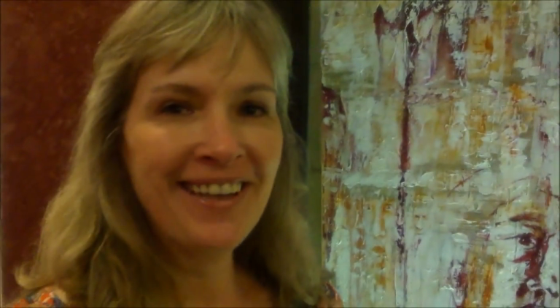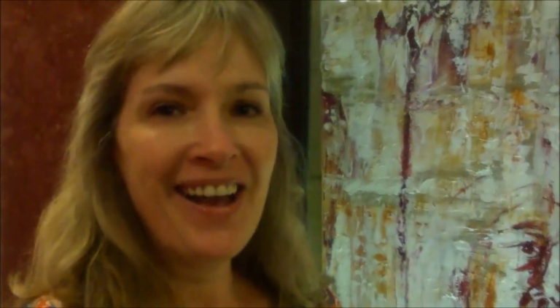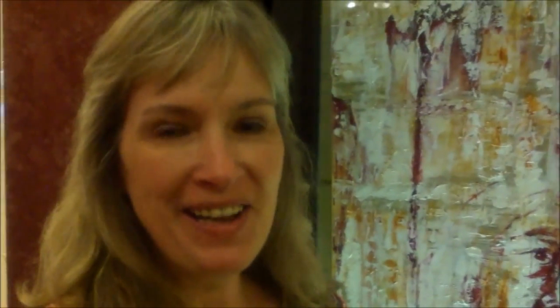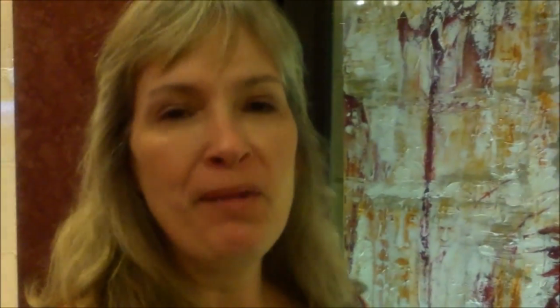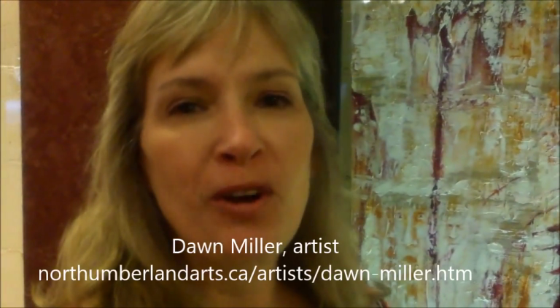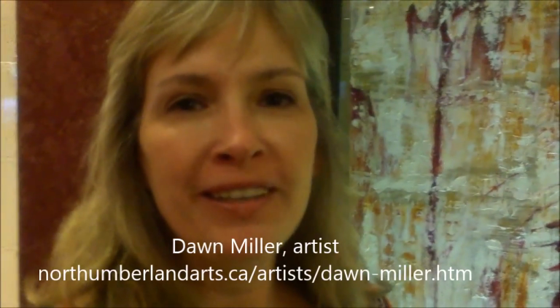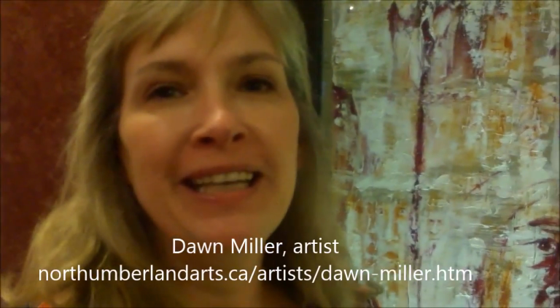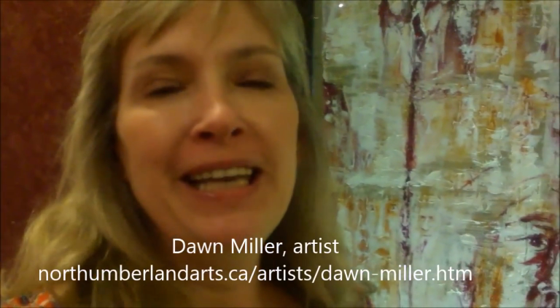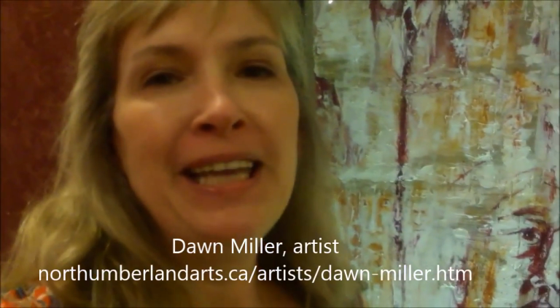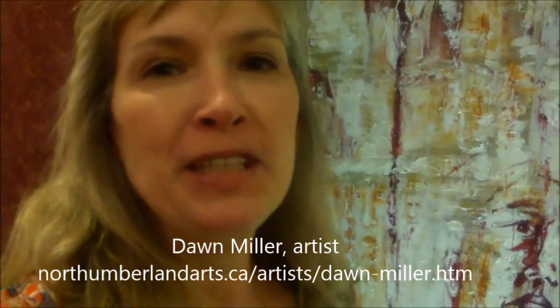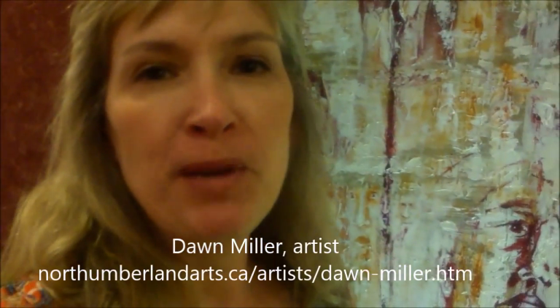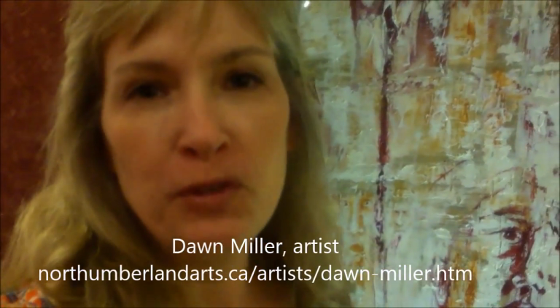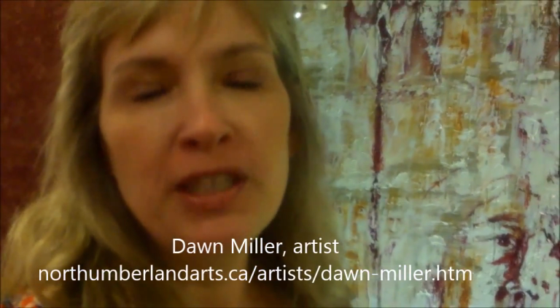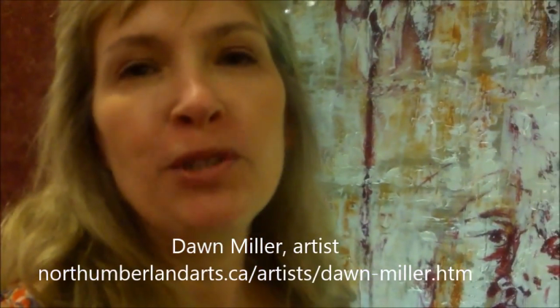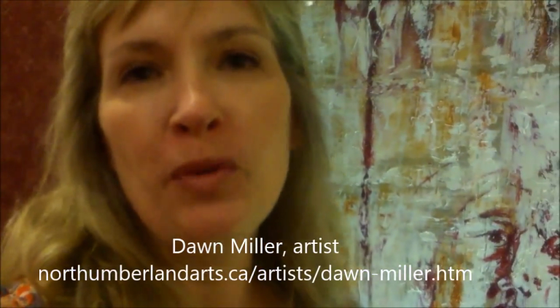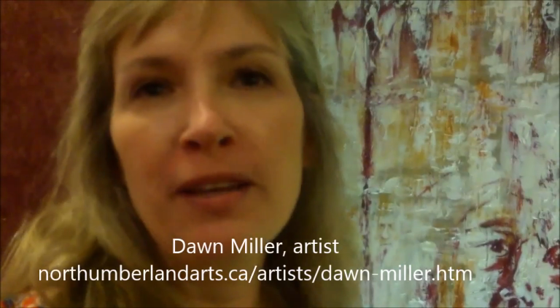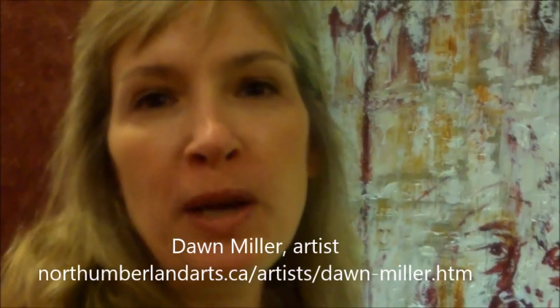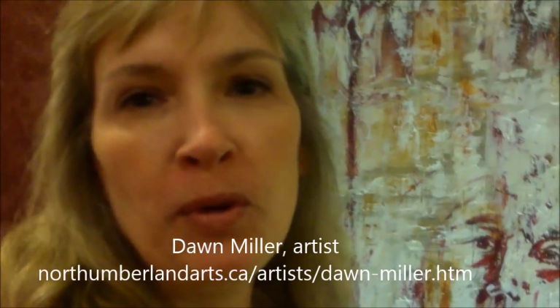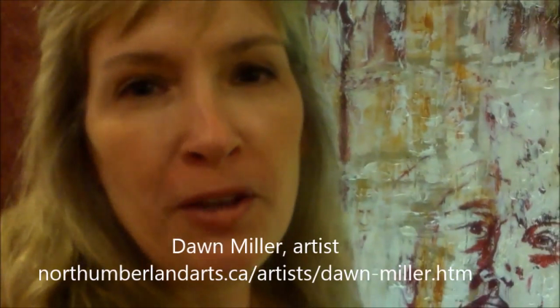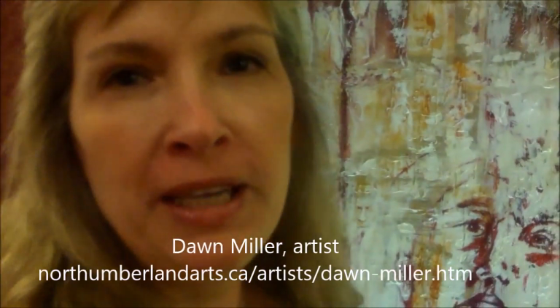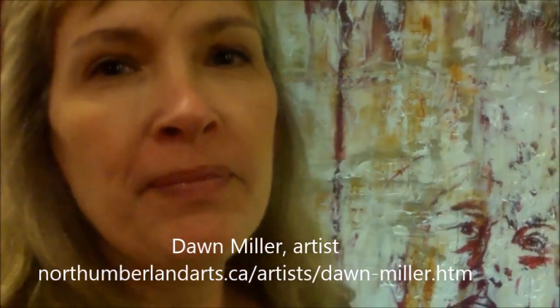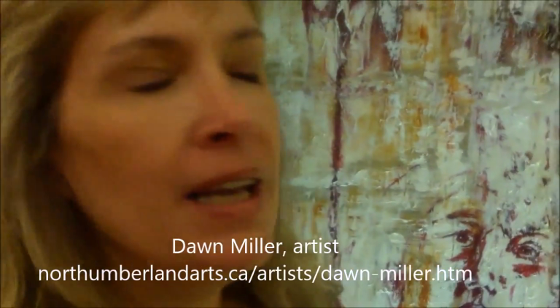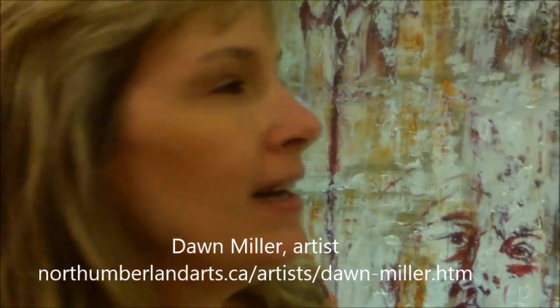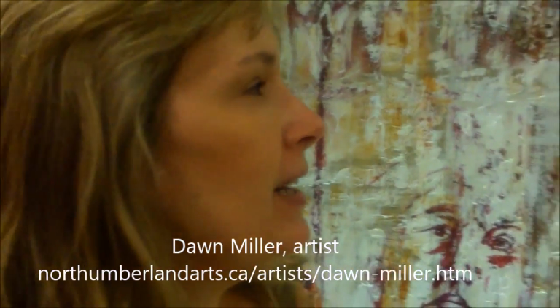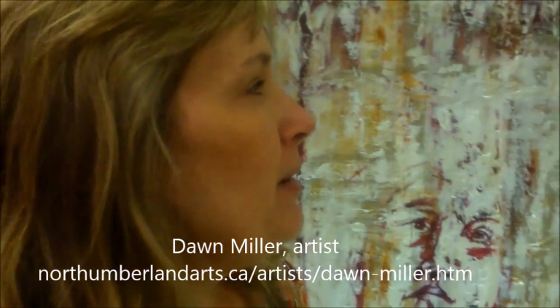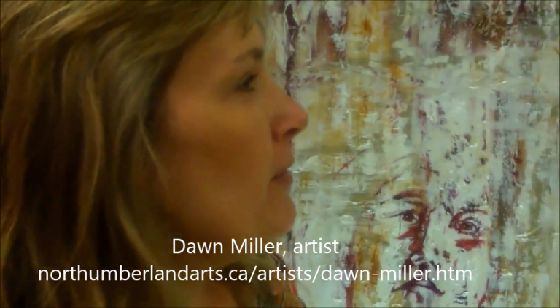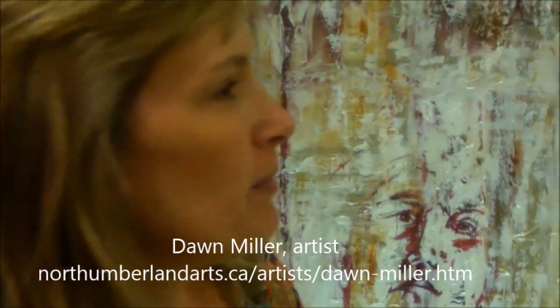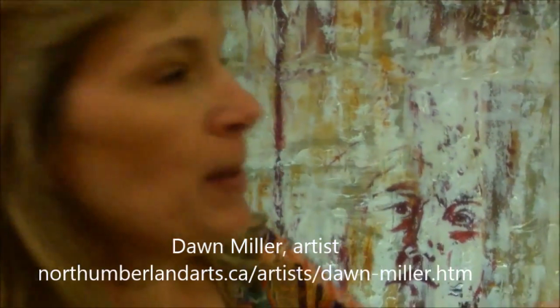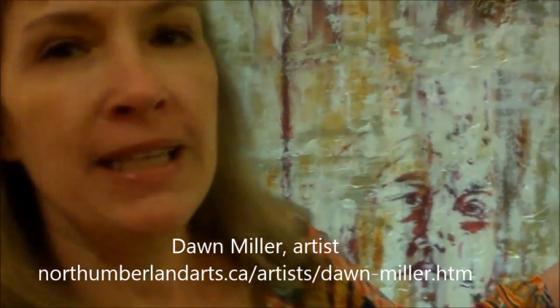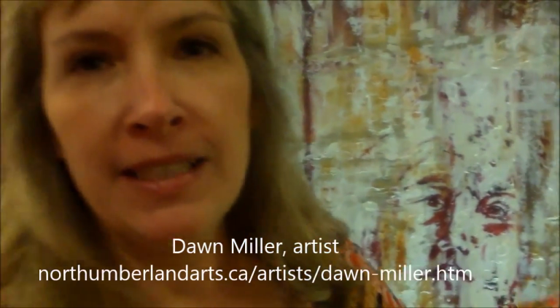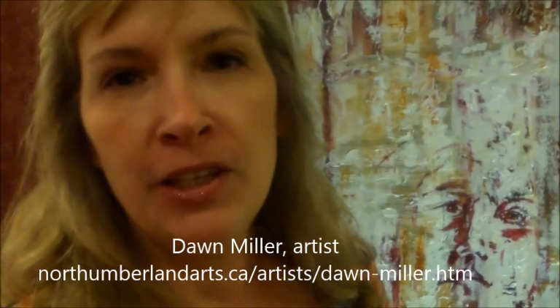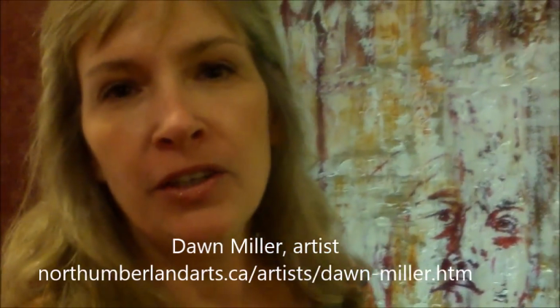Hi, I'm Dawn and this is my first time showing at Rainbow Gallery. I have some of my paintings here.